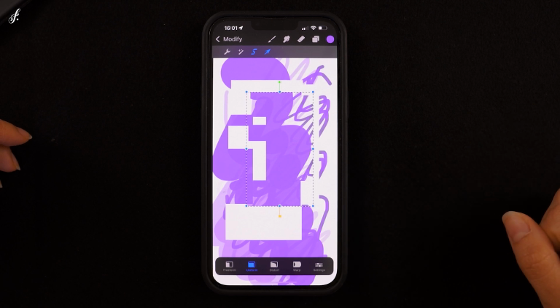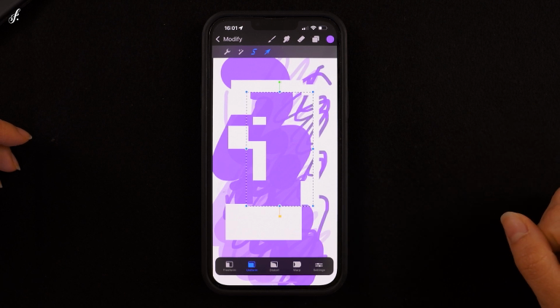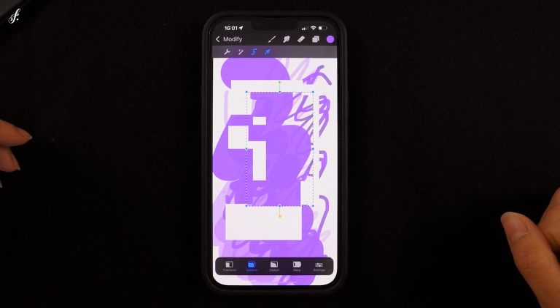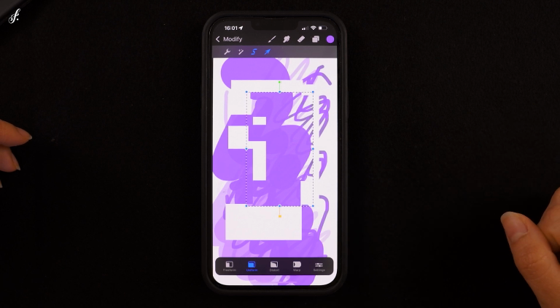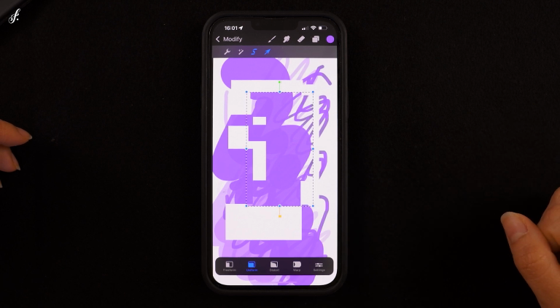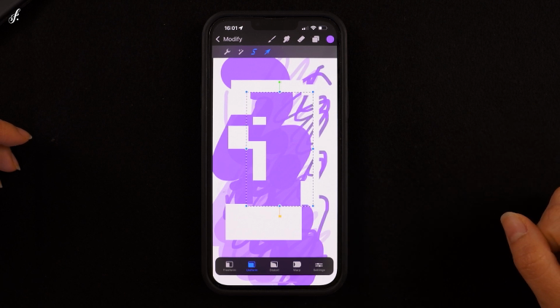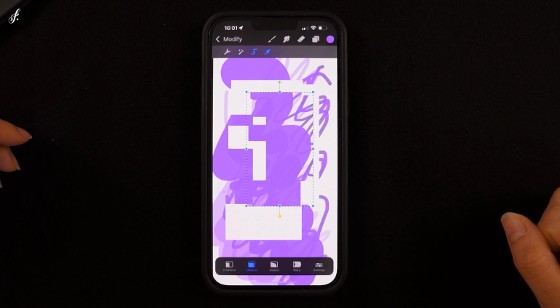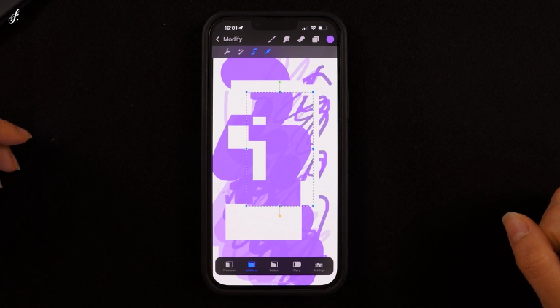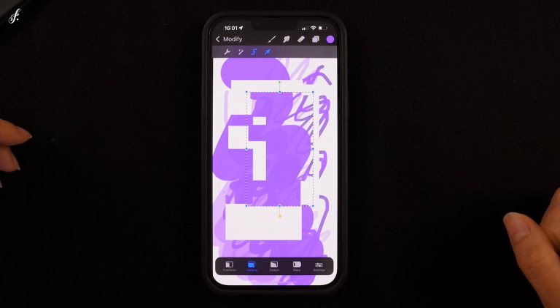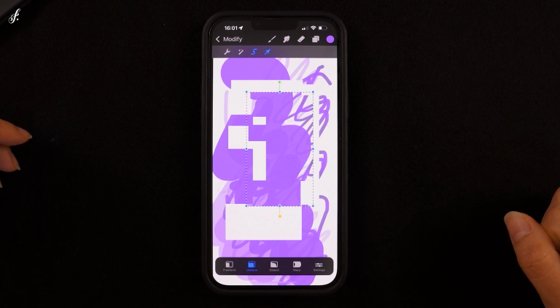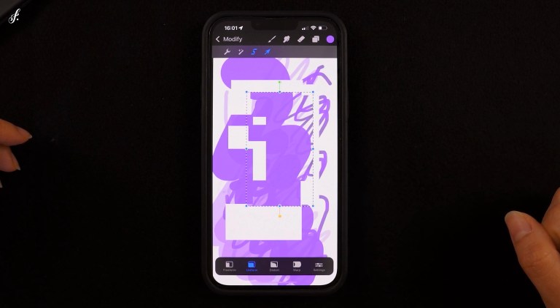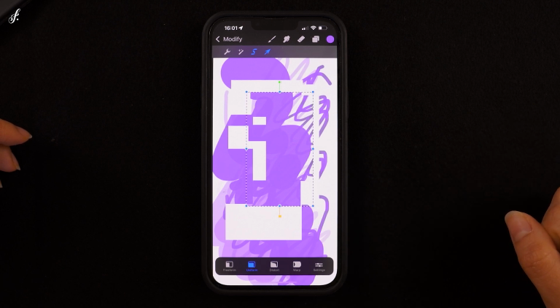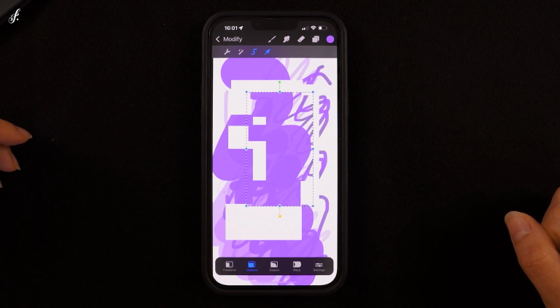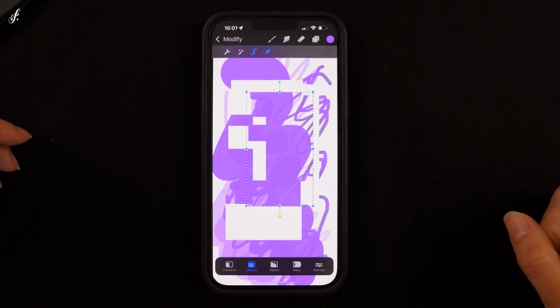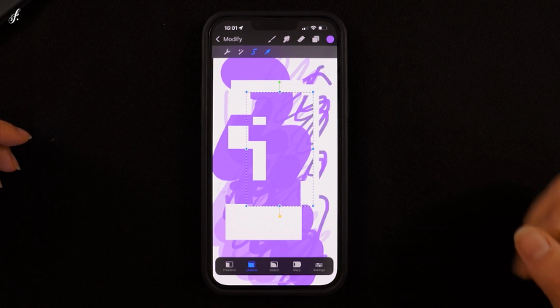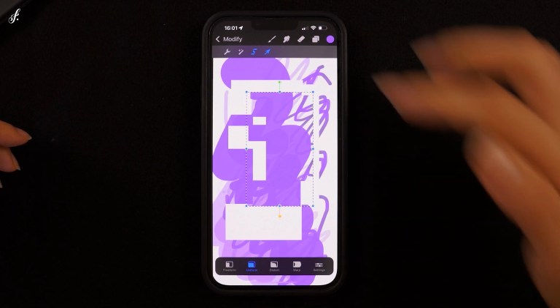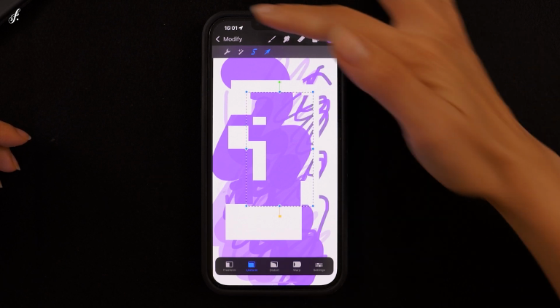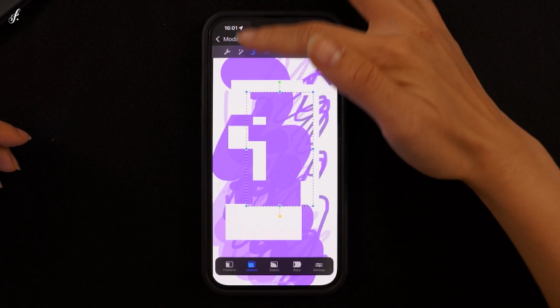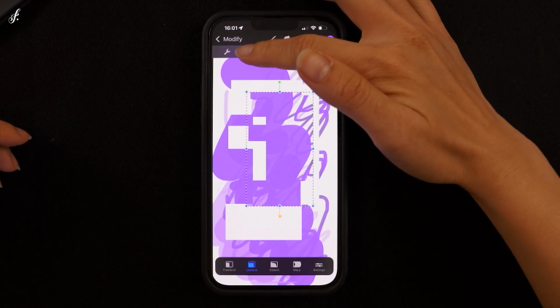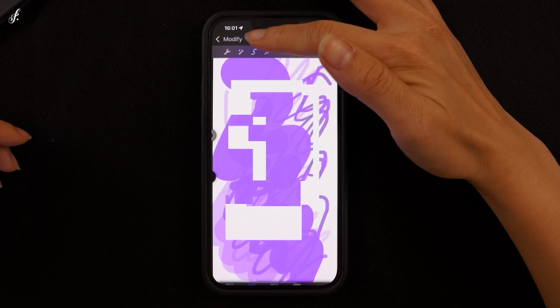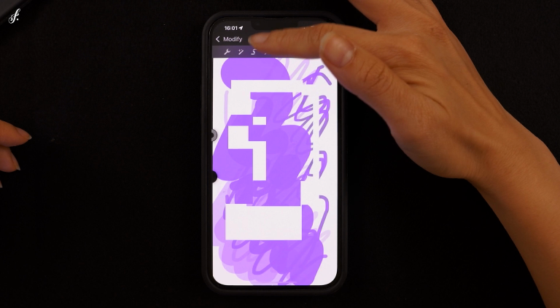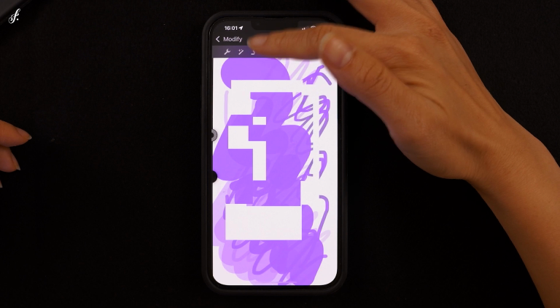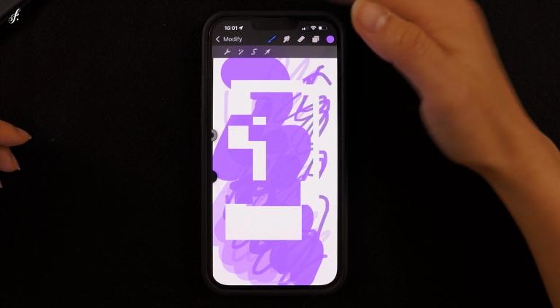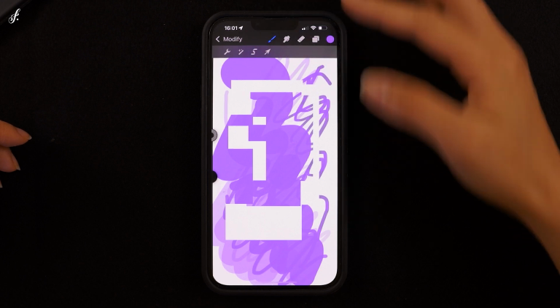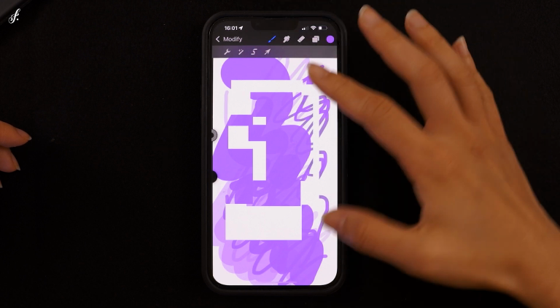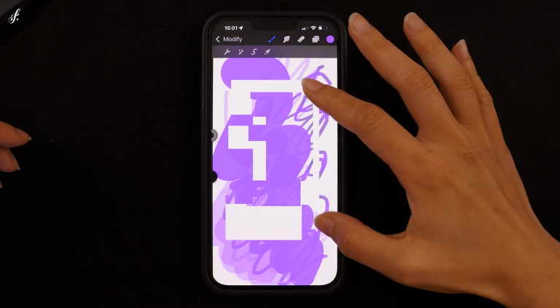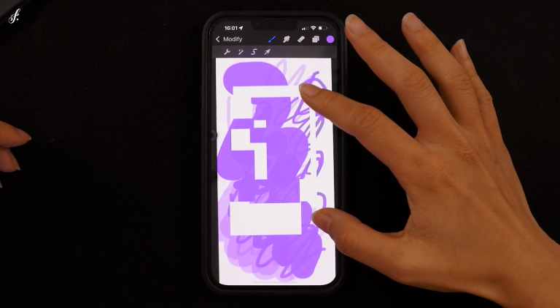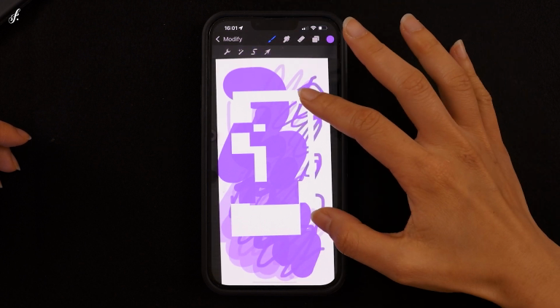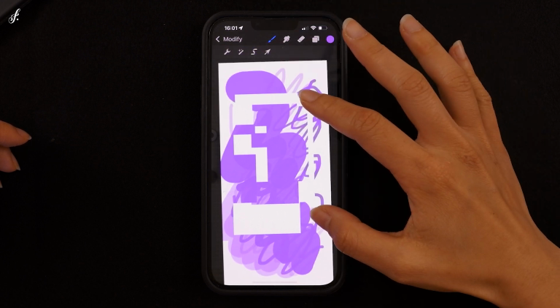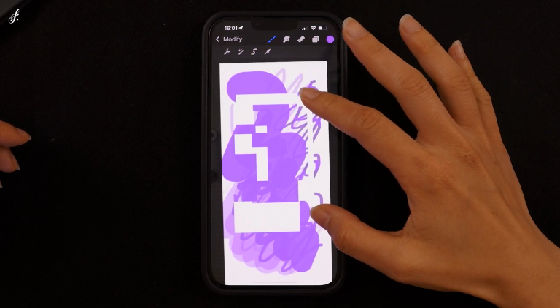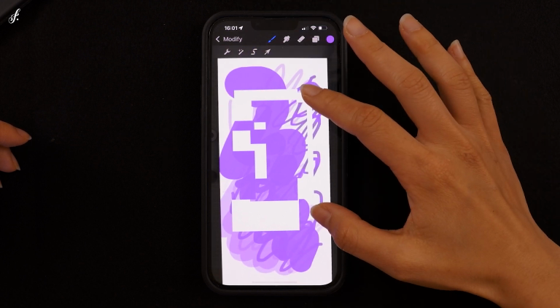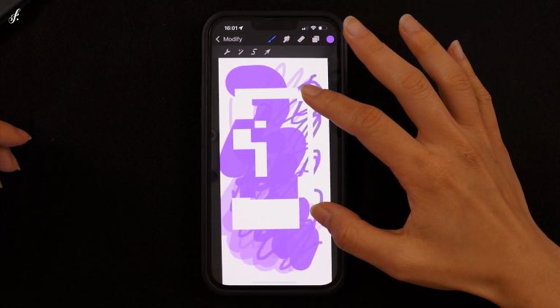In addition, there are tools in the tab on top, which I'll explain in the next lesson. Let's go!